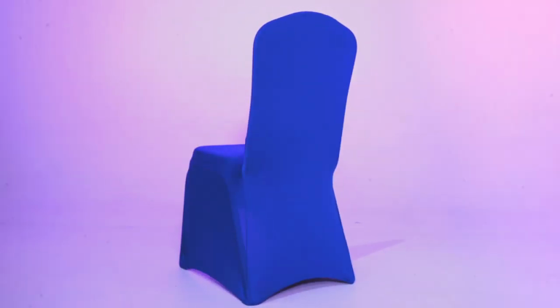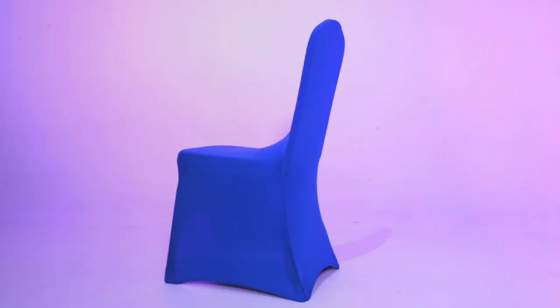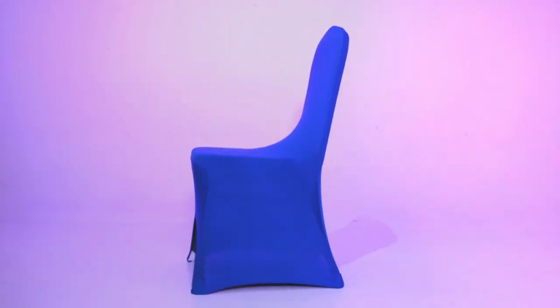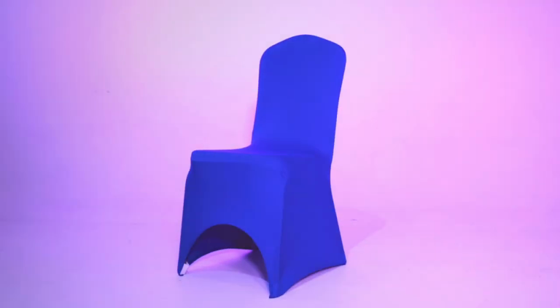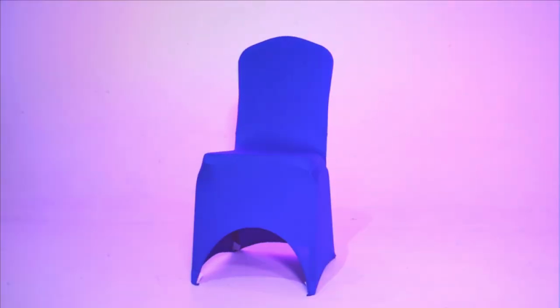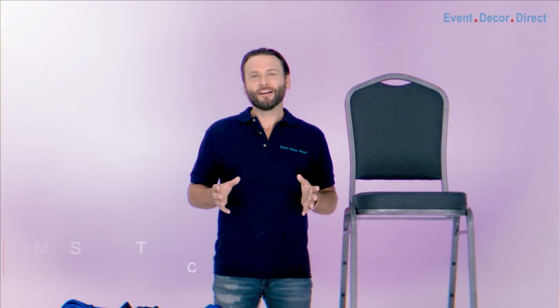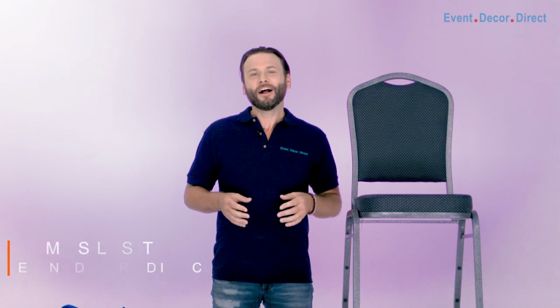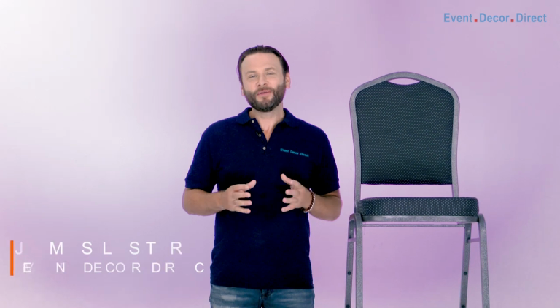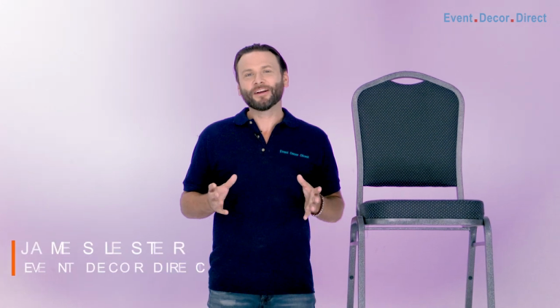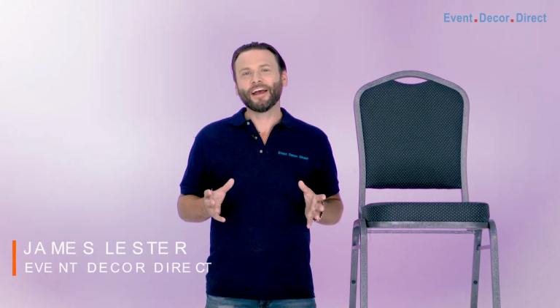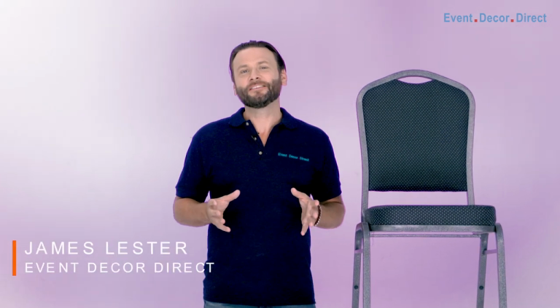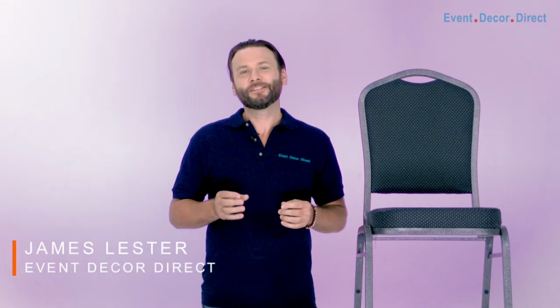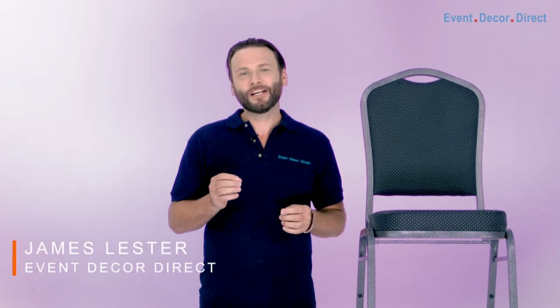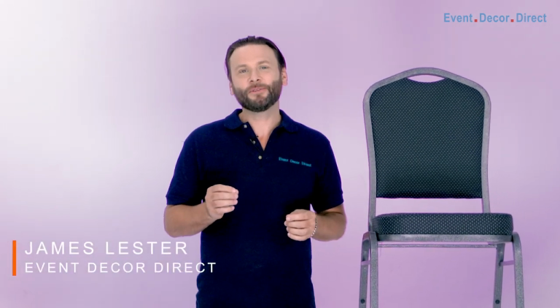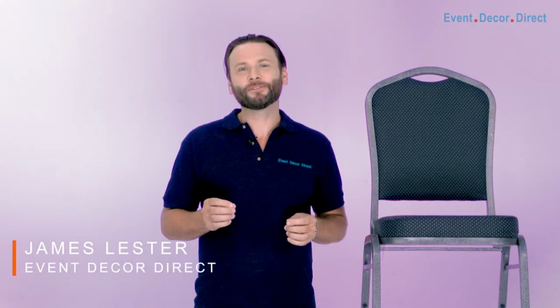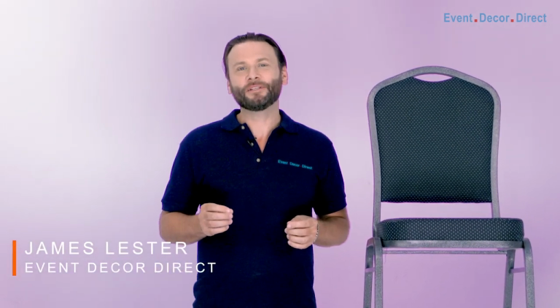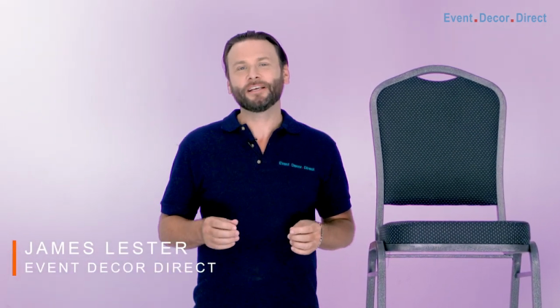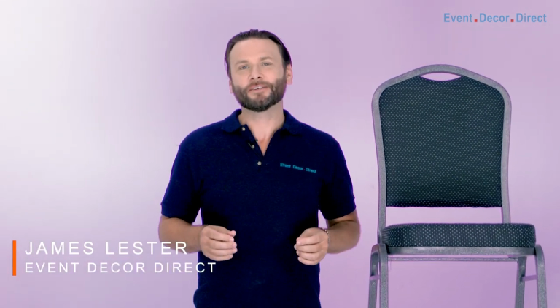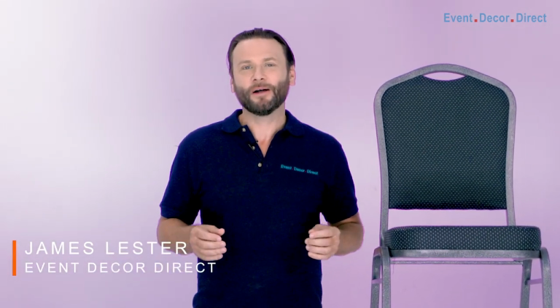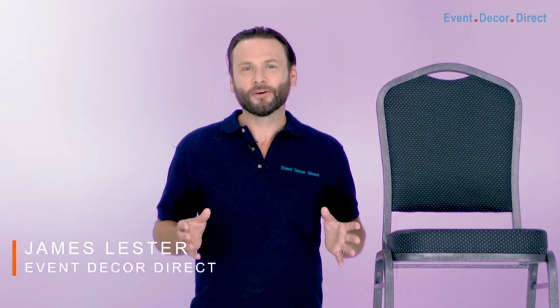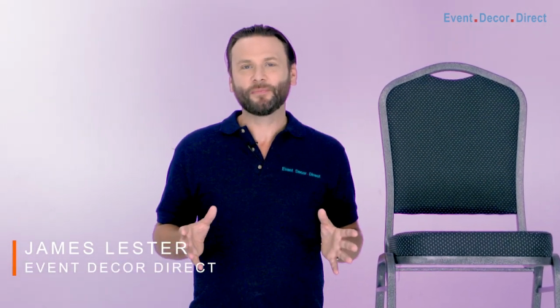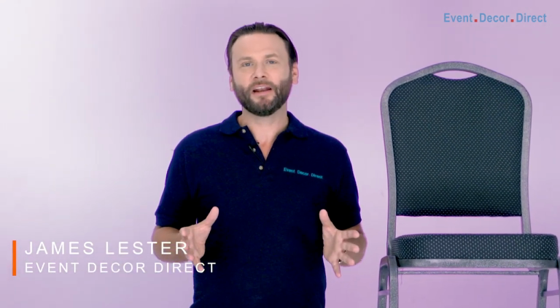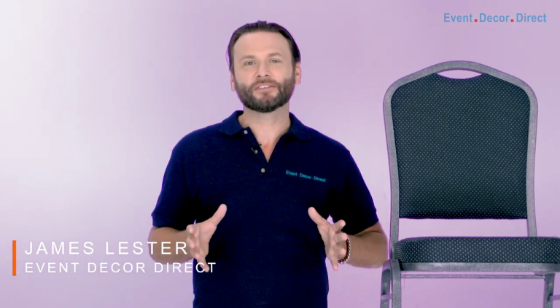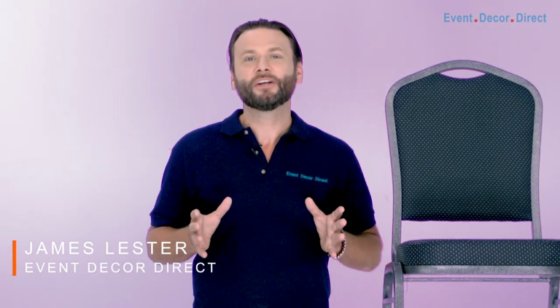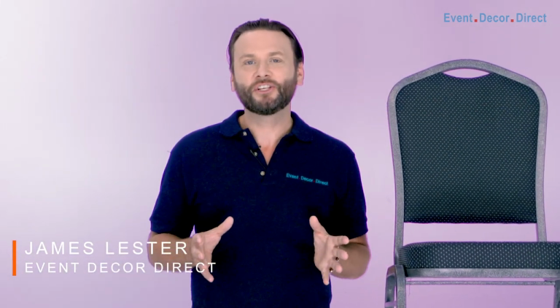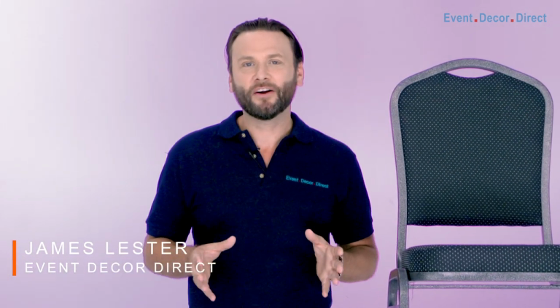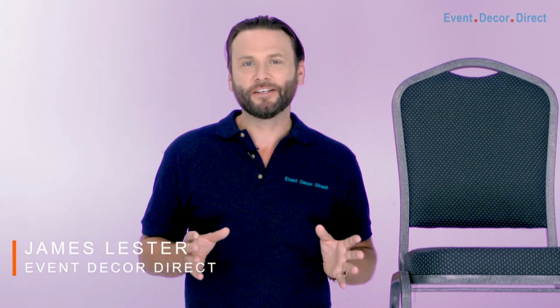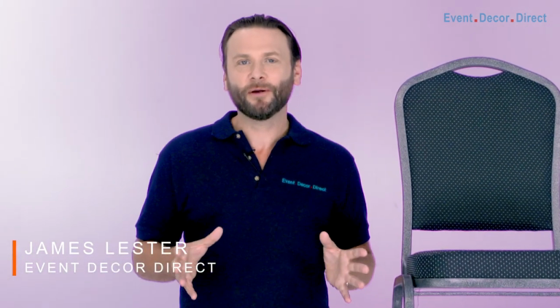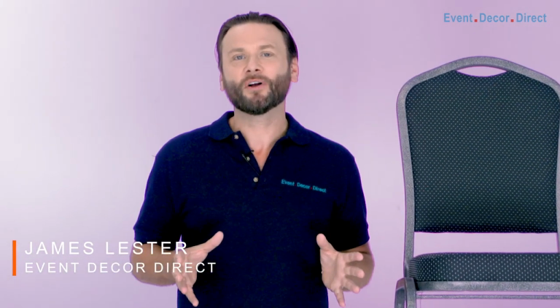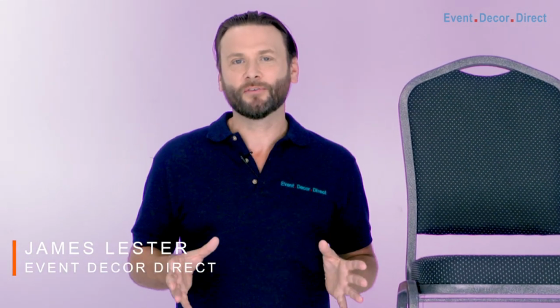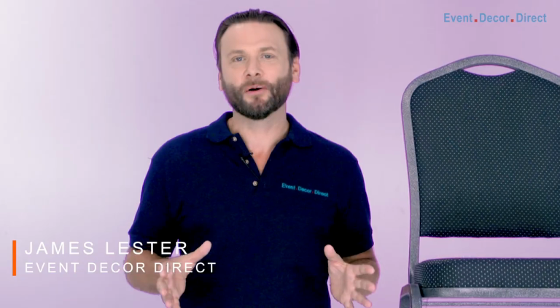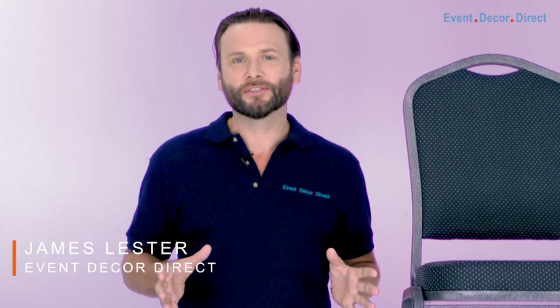Hey everyone, I'm here again to share with you some details about our spandex chair and table cover options.